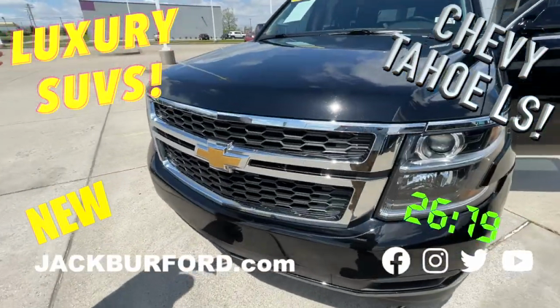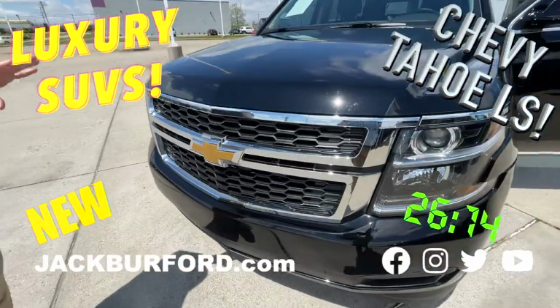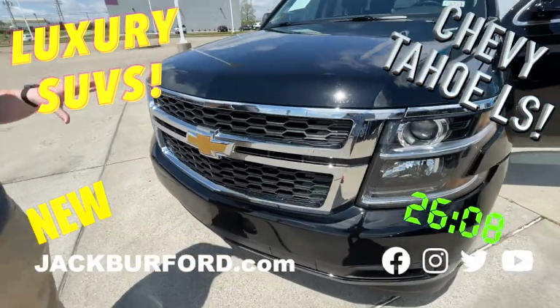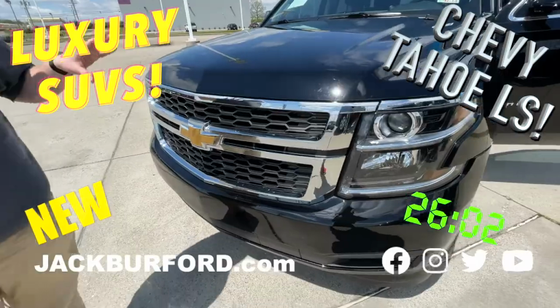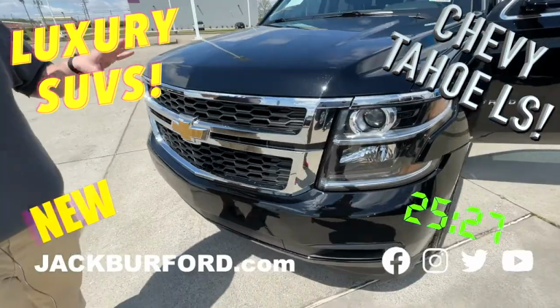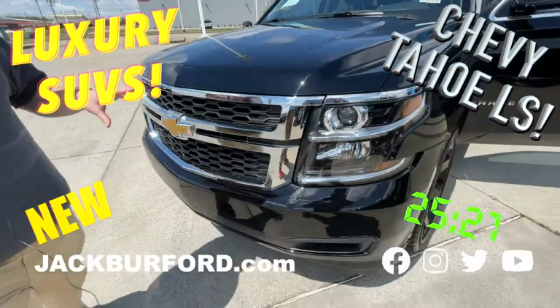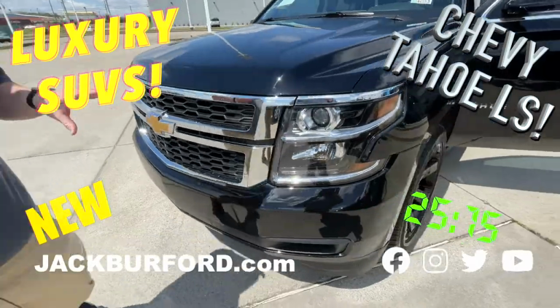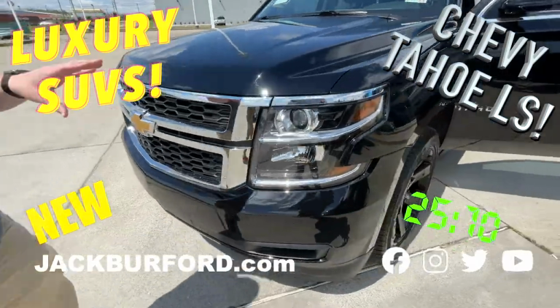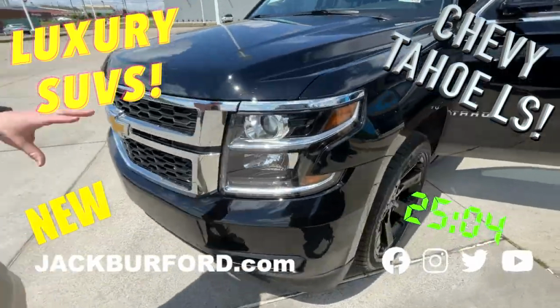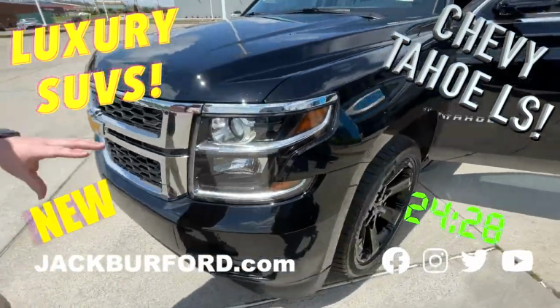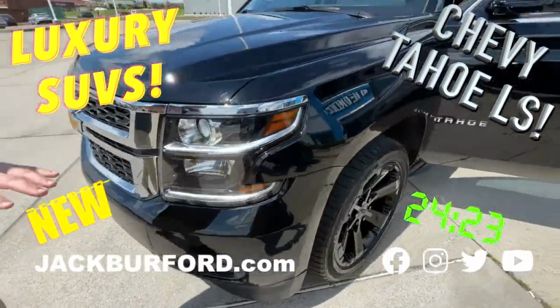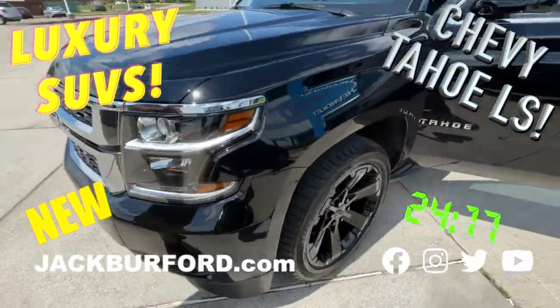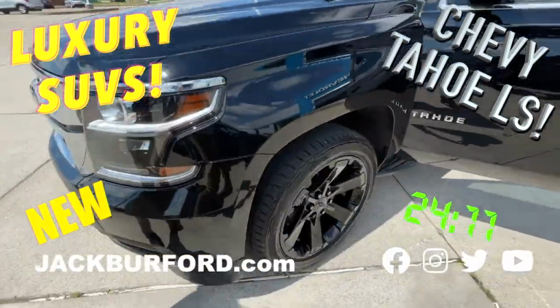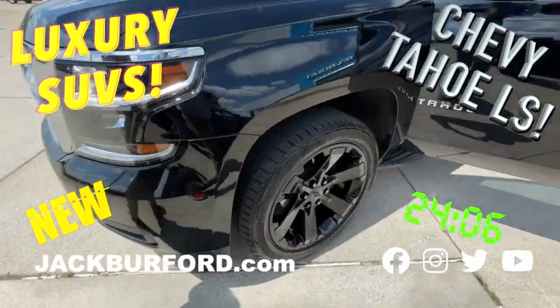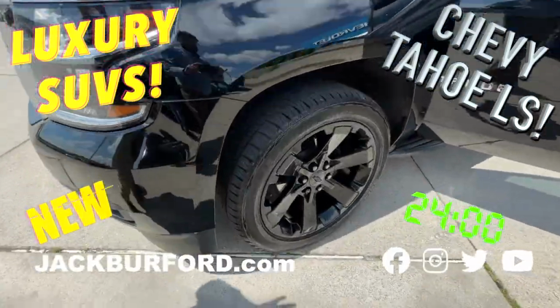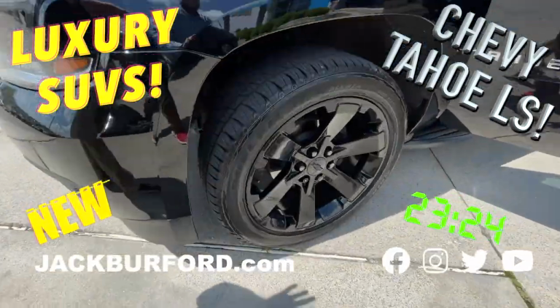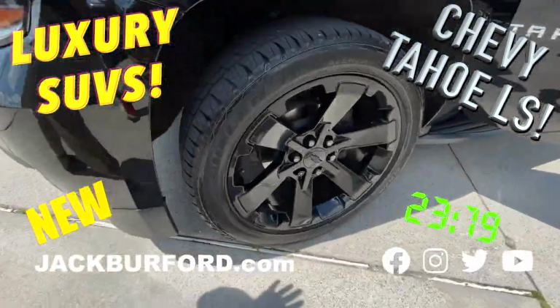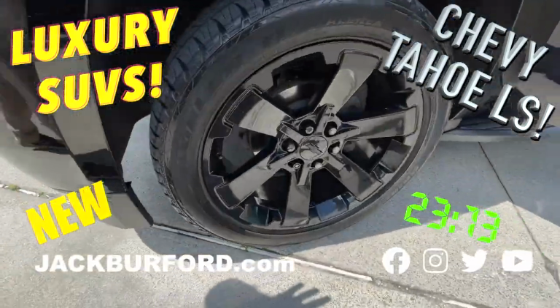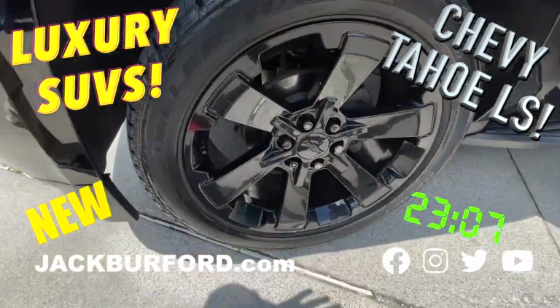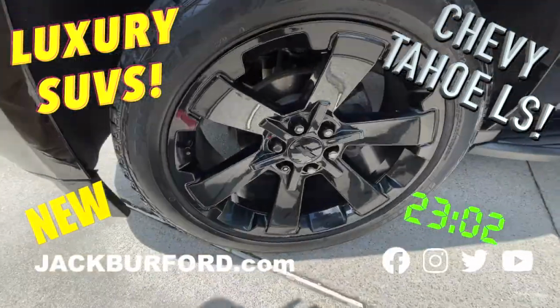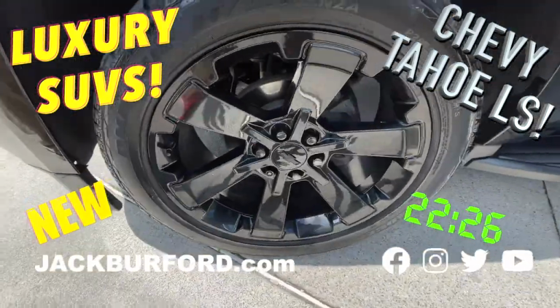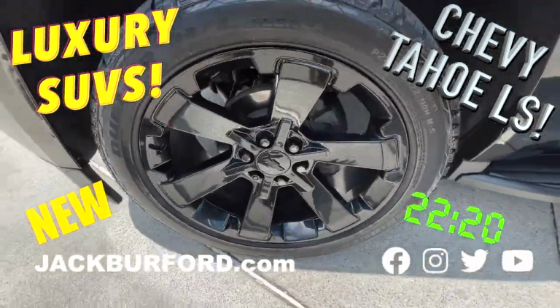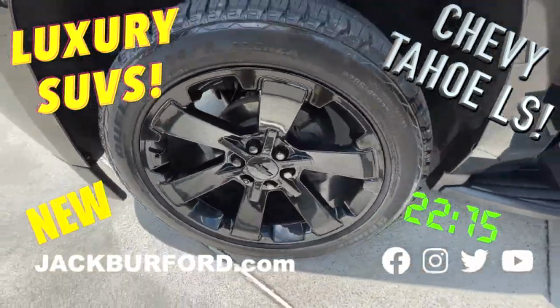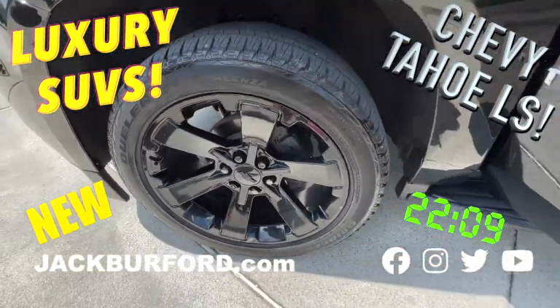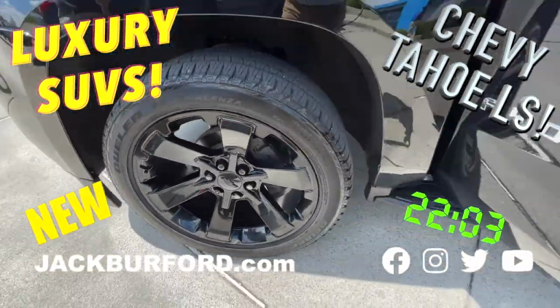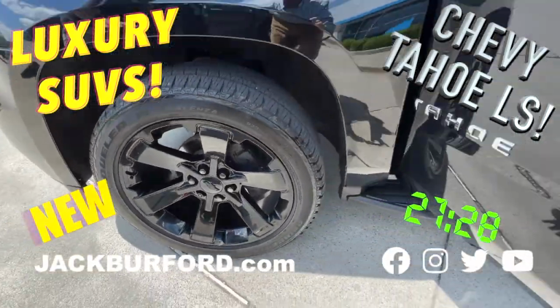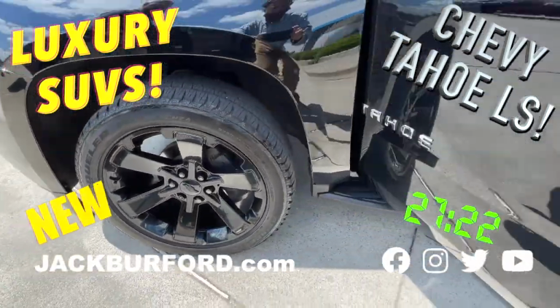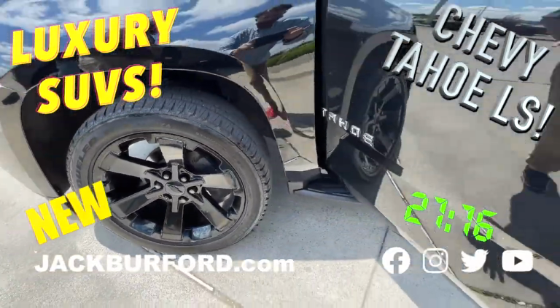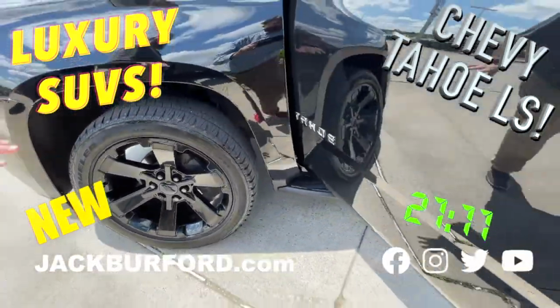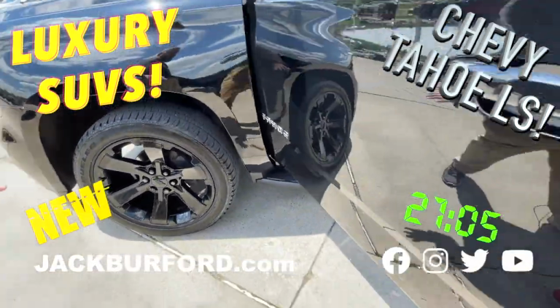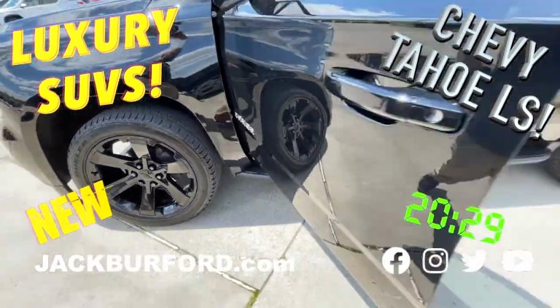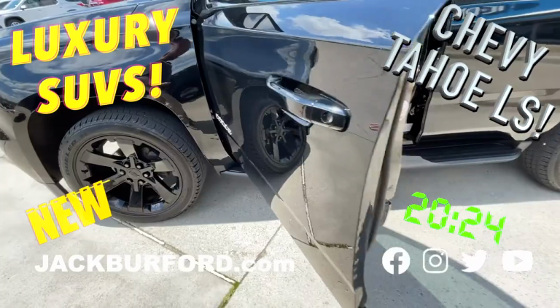This is a 2020 LS Tahoe. You can see it's got the big 22 accessory wheels, blacked out of course.